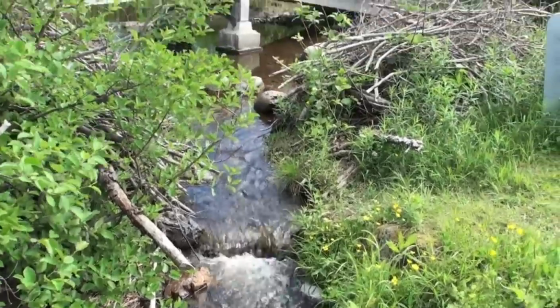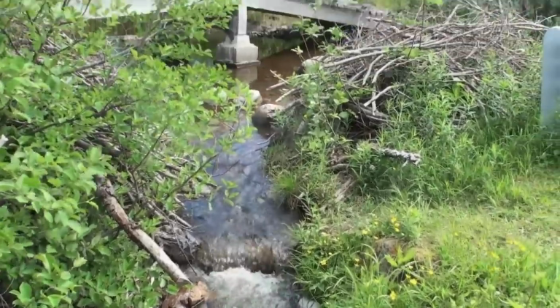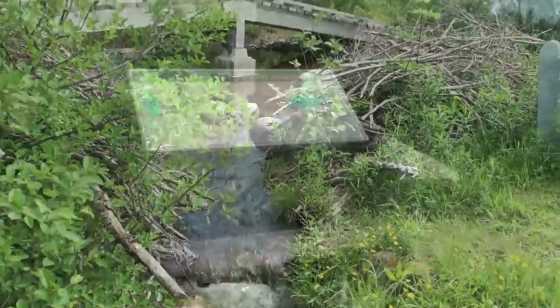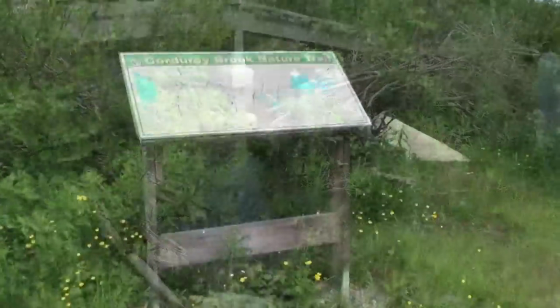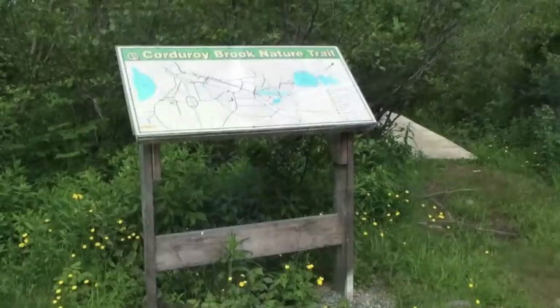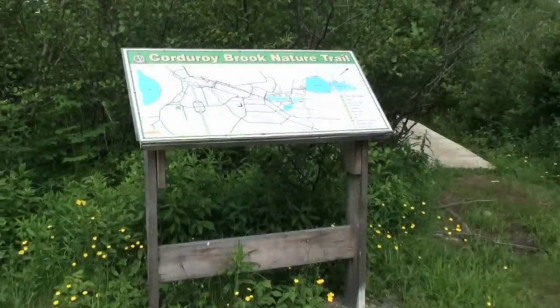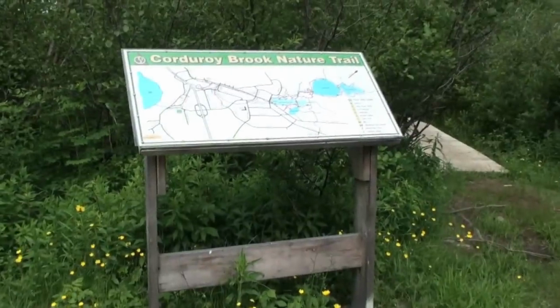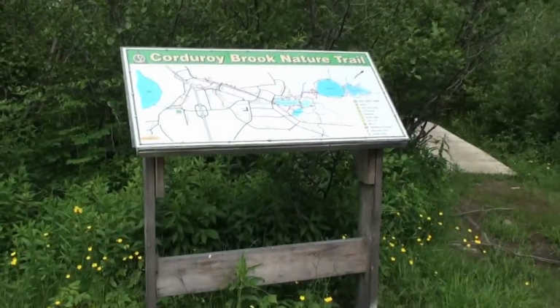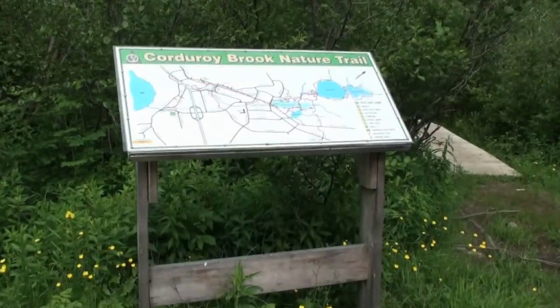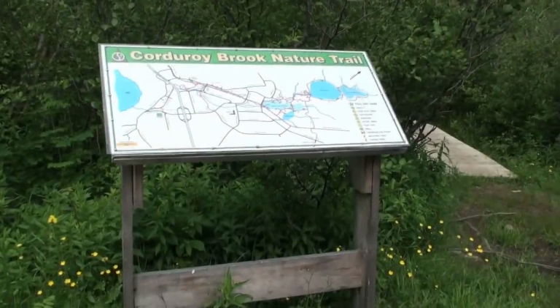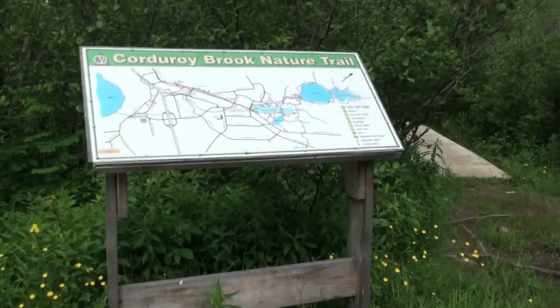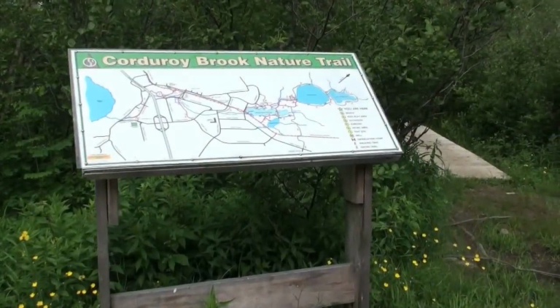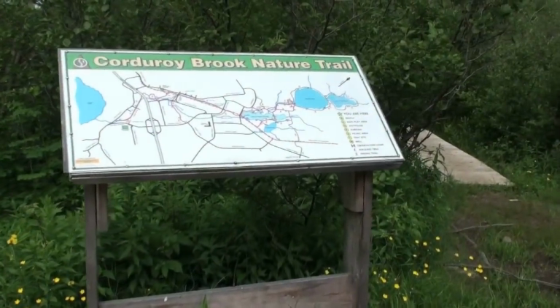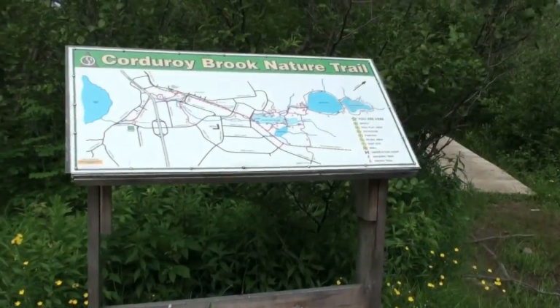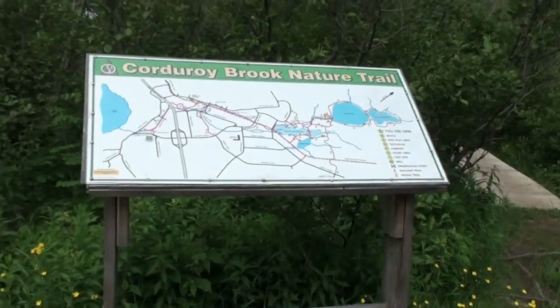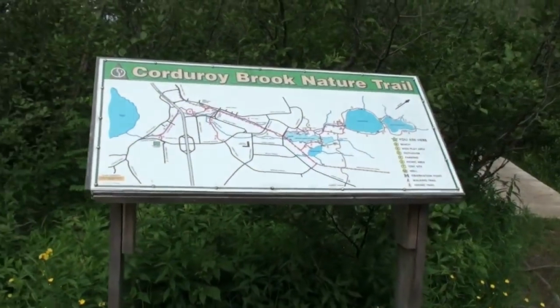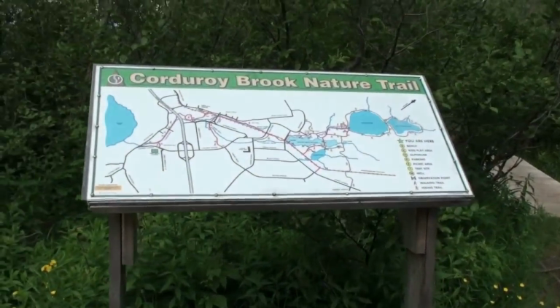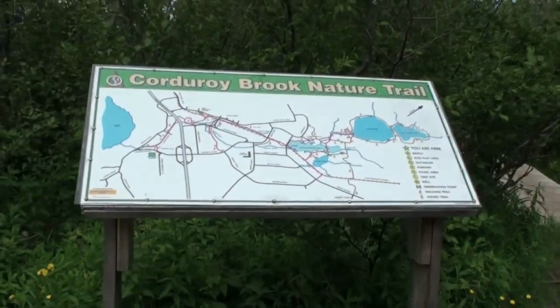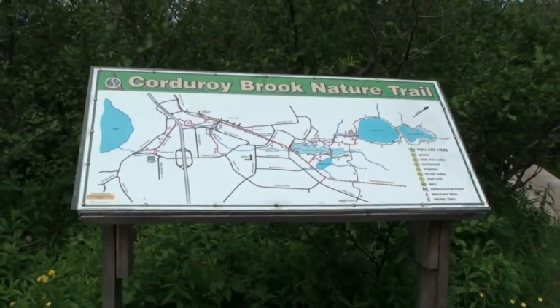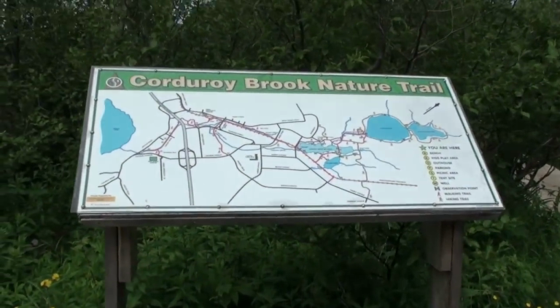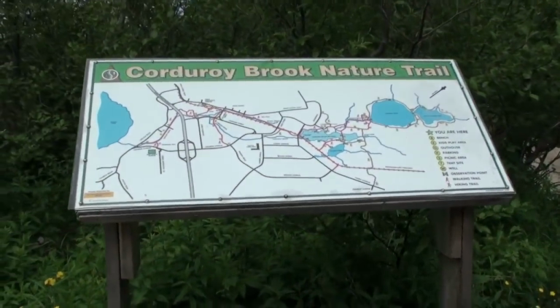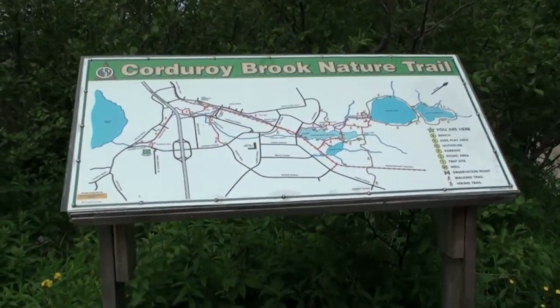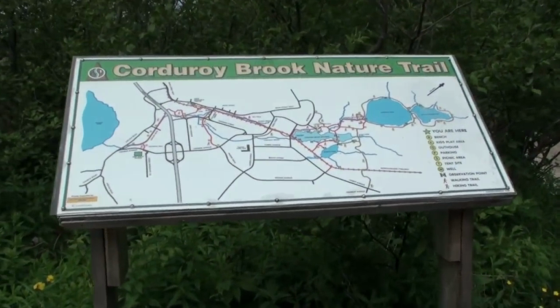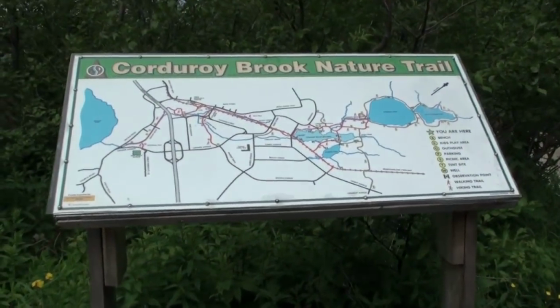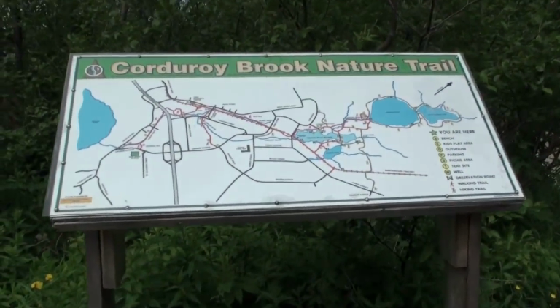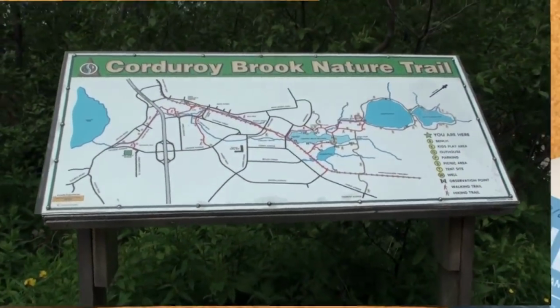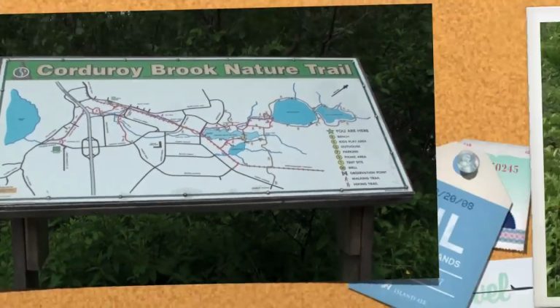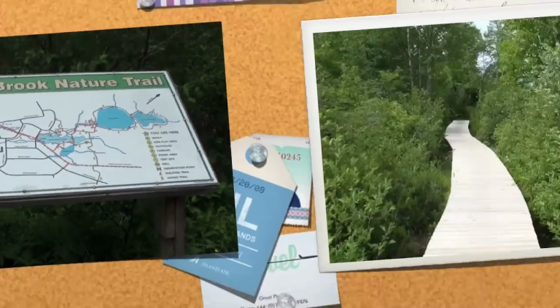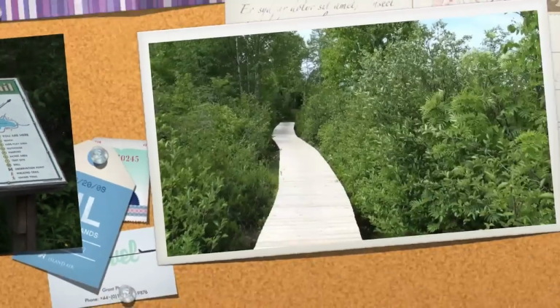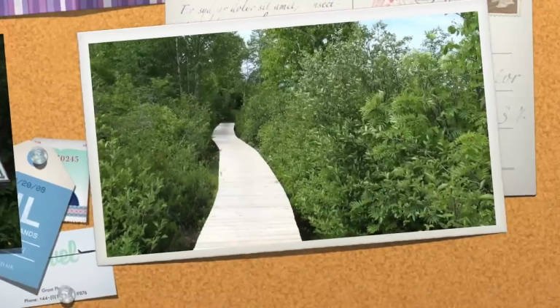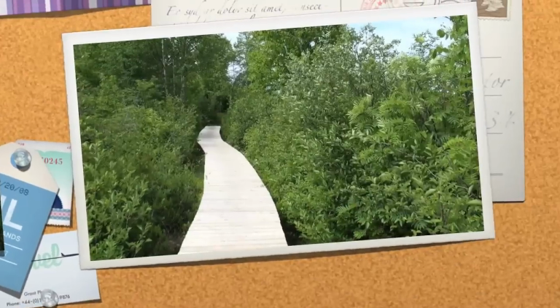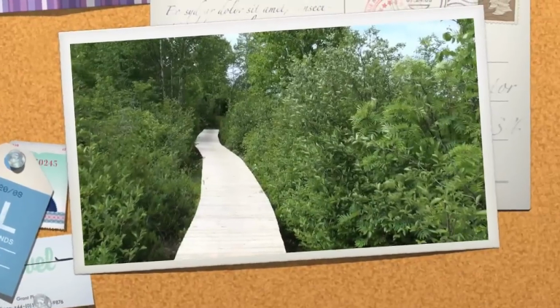There are many maps located along the trails to easily navigate your desired route.